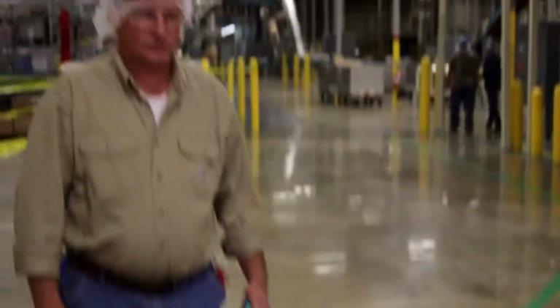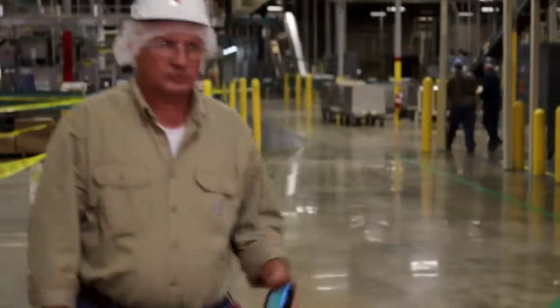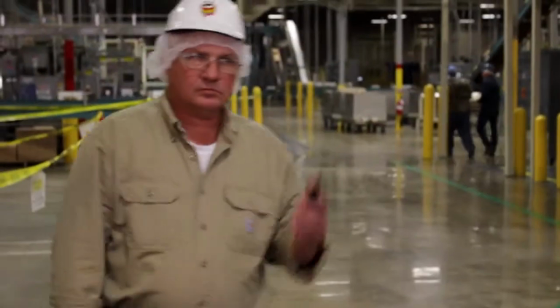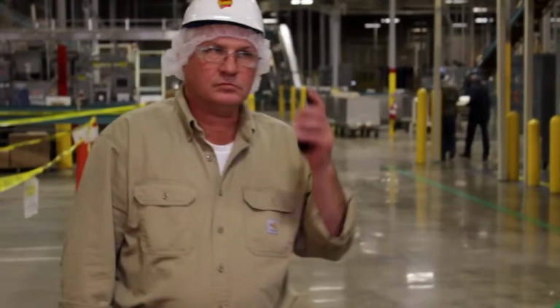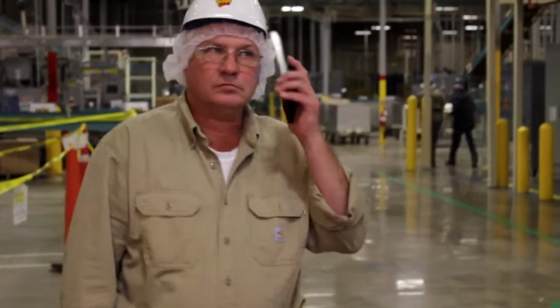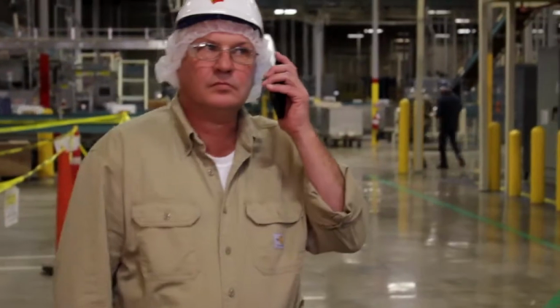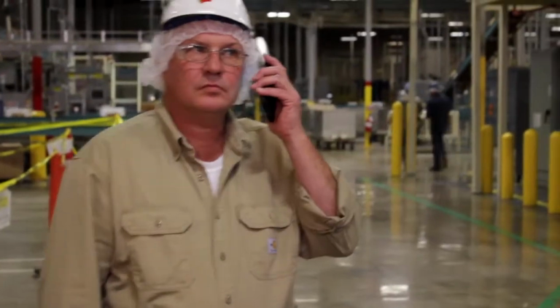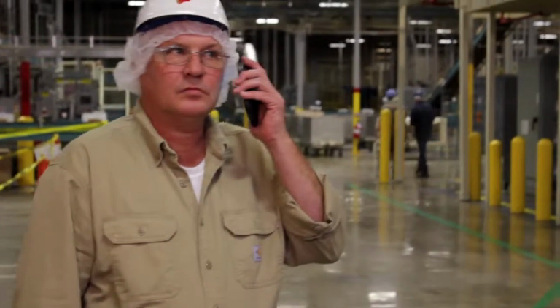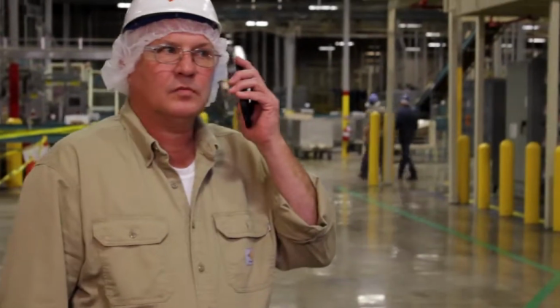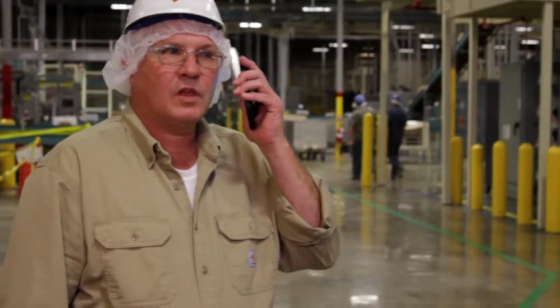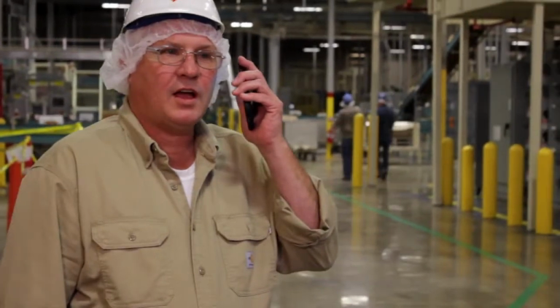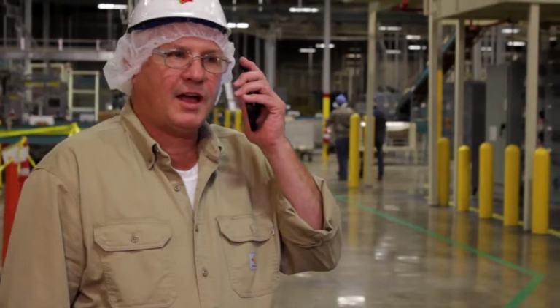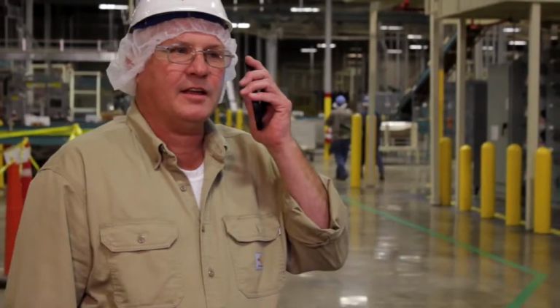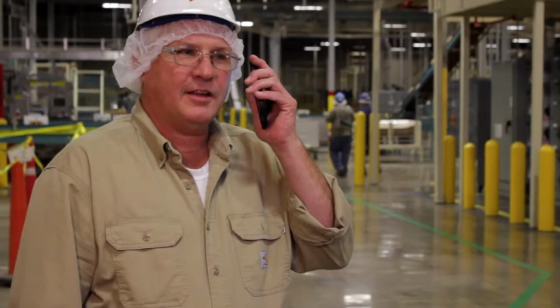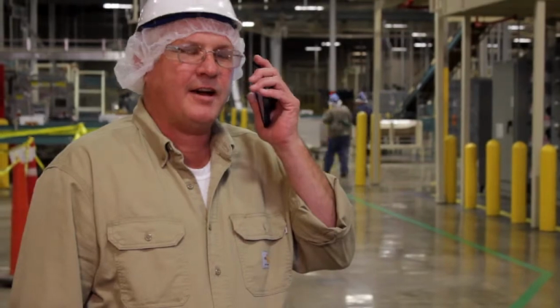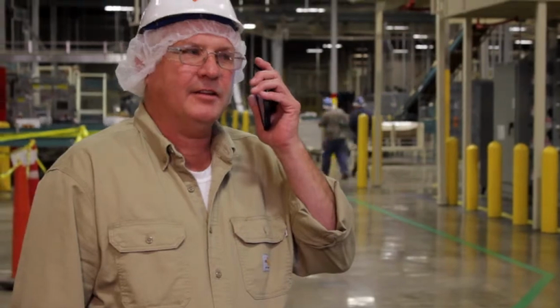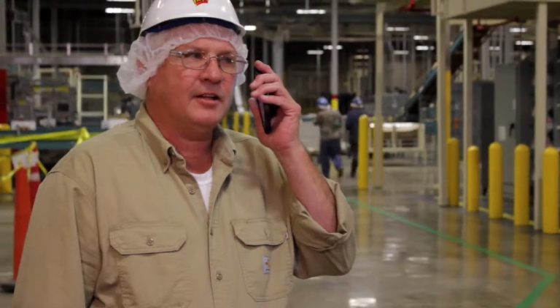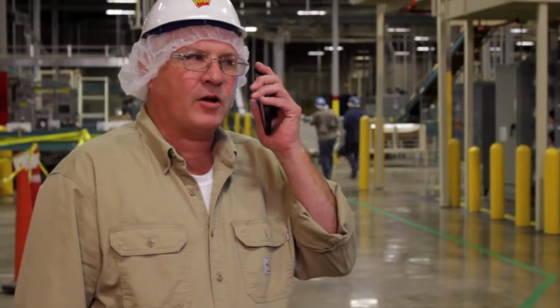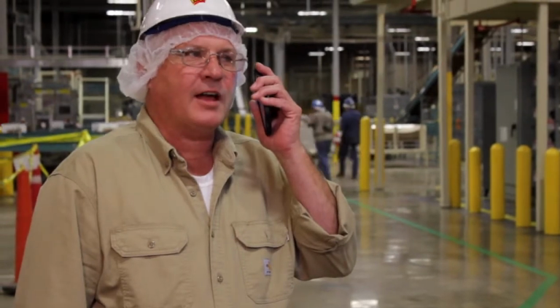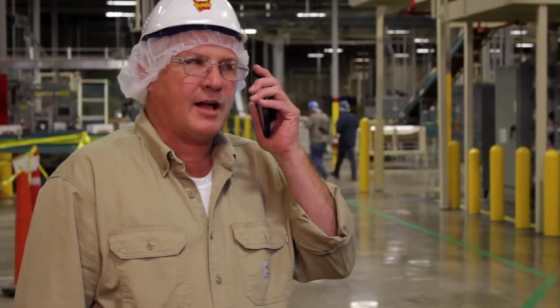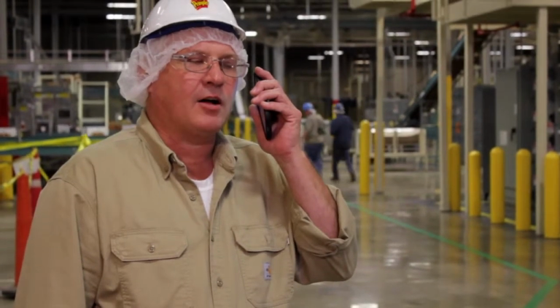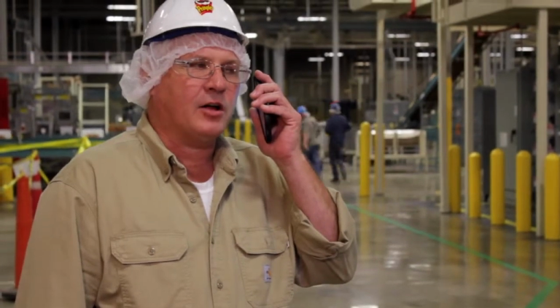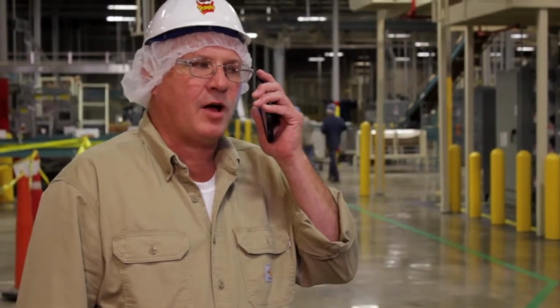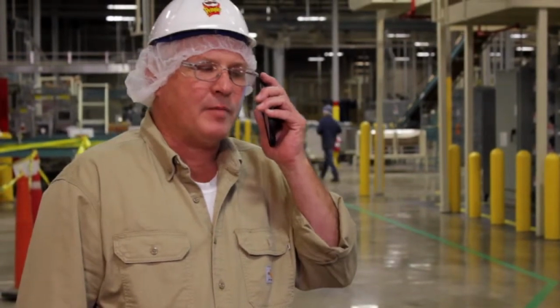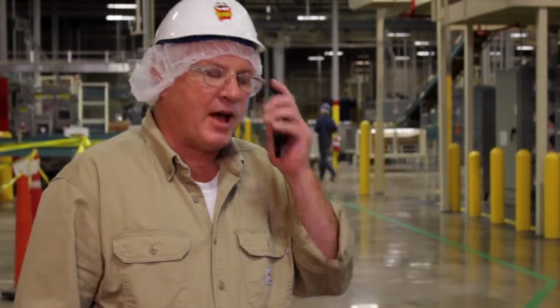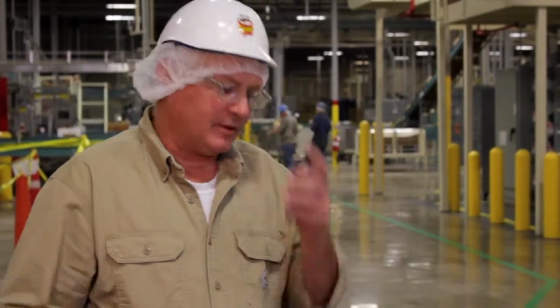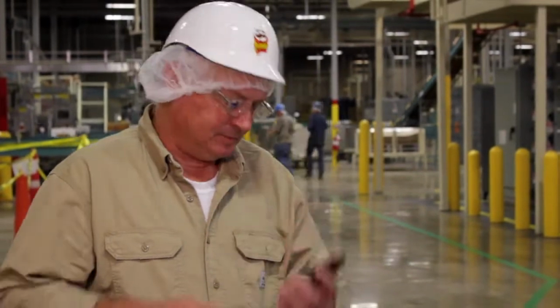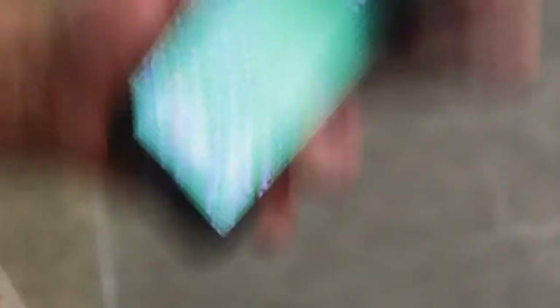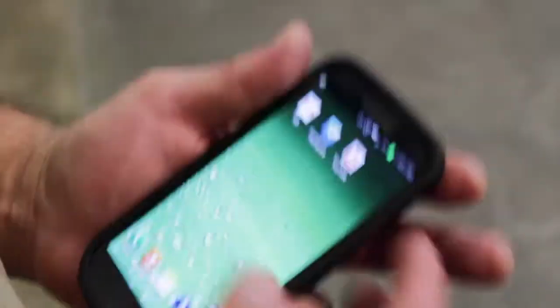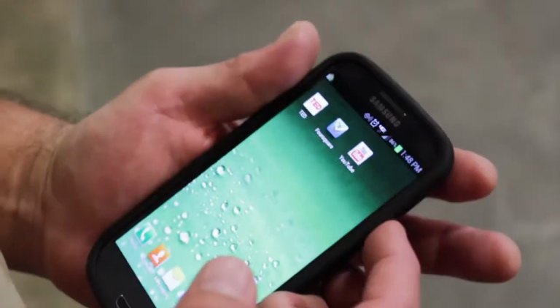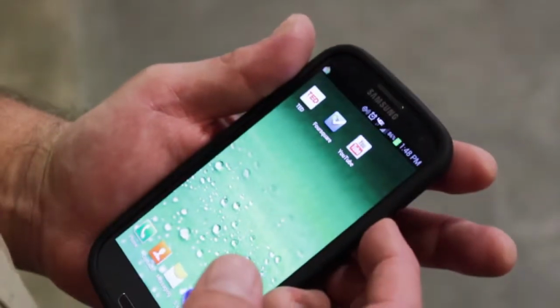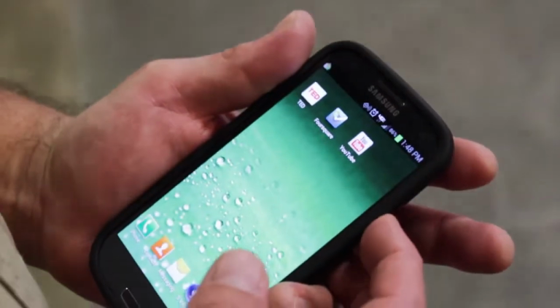That includes all cell phones. Cell phones shall not be used on the manufacturing floor, in the warehouse, or in any utility room.